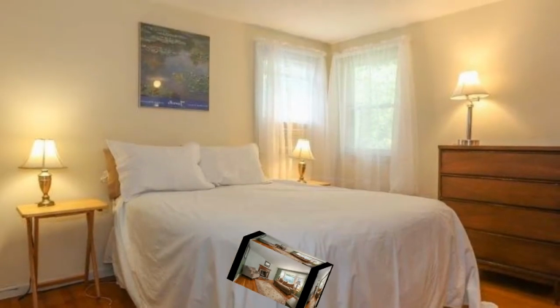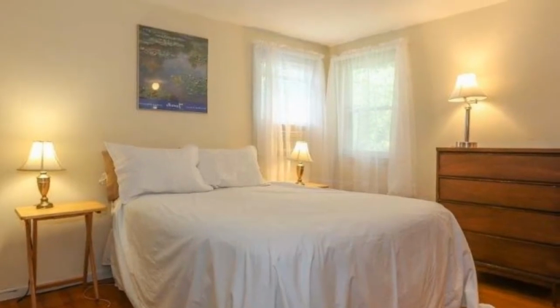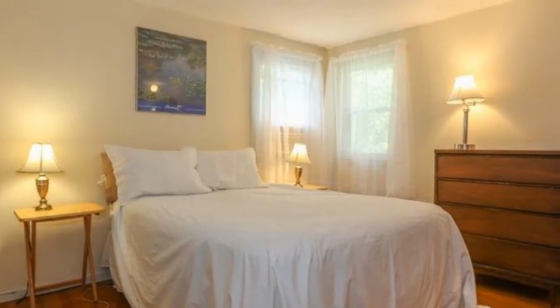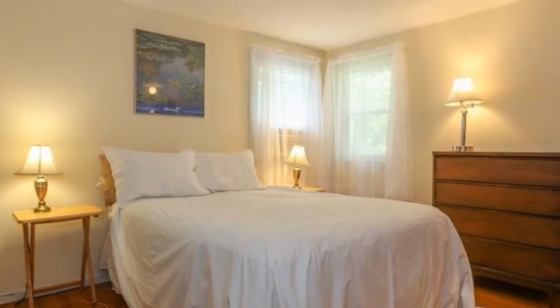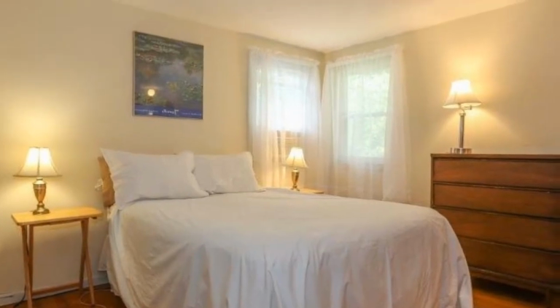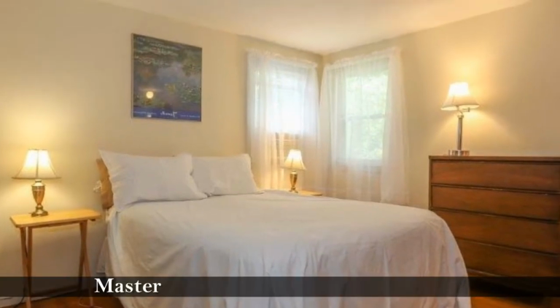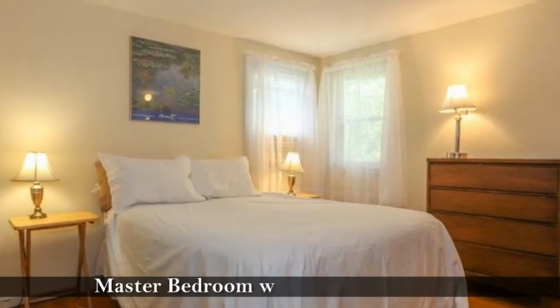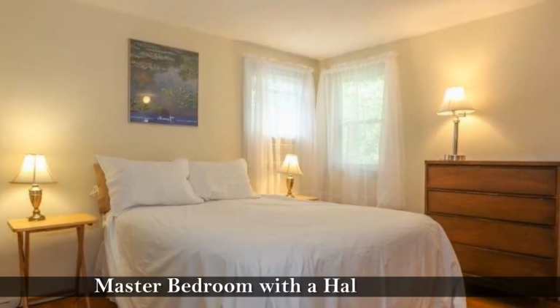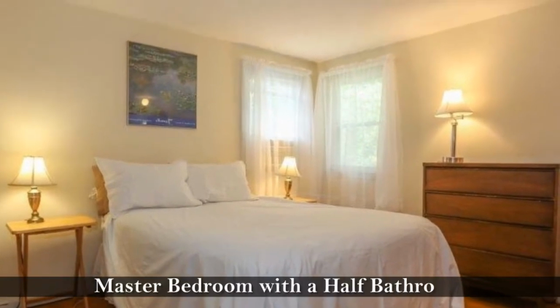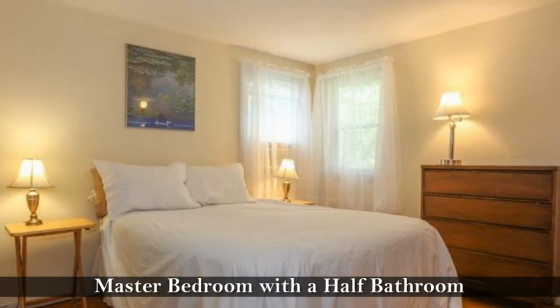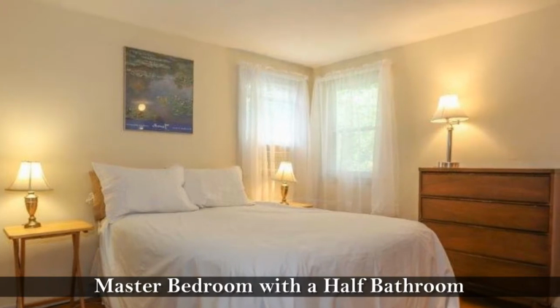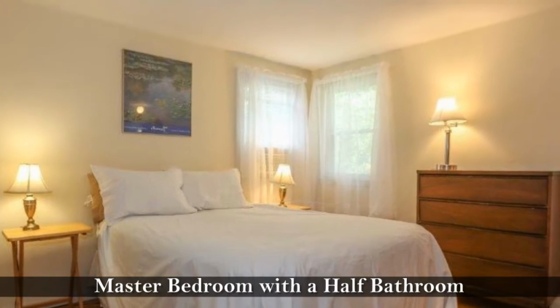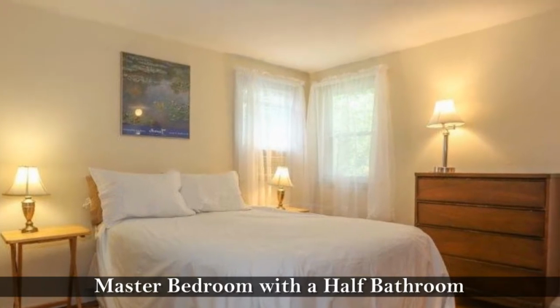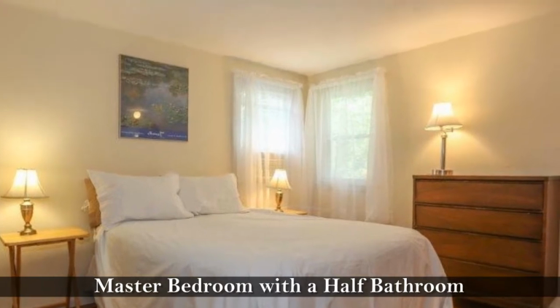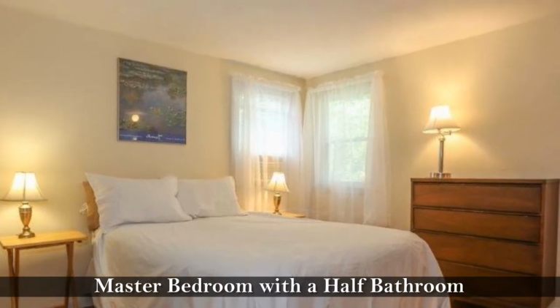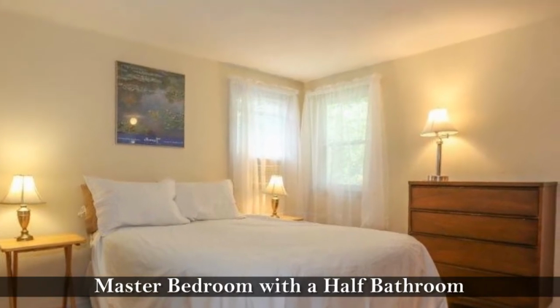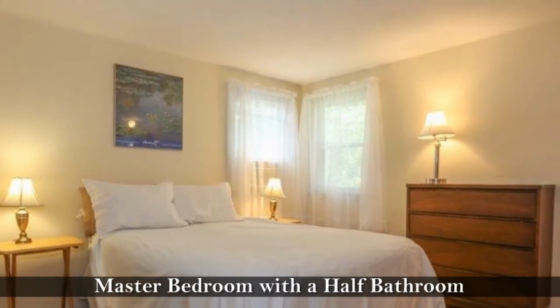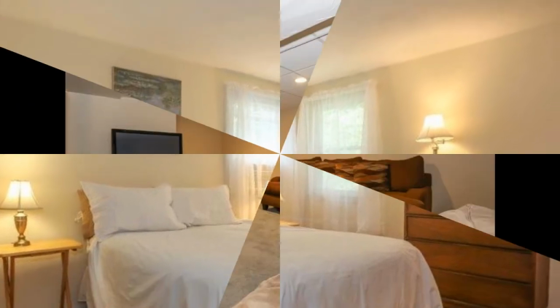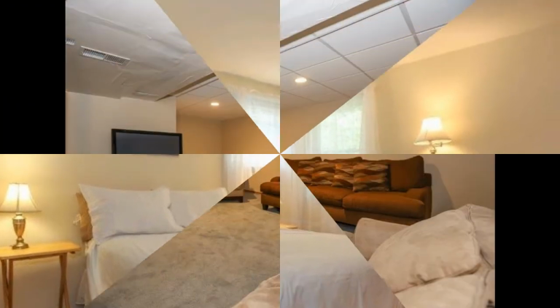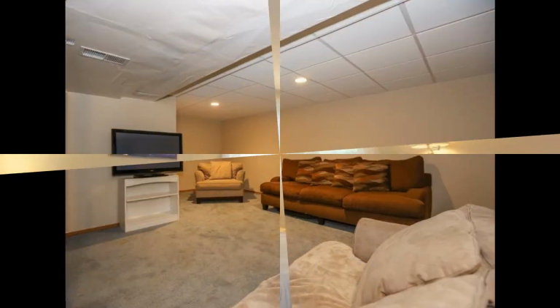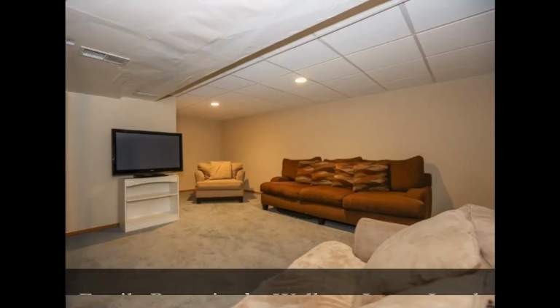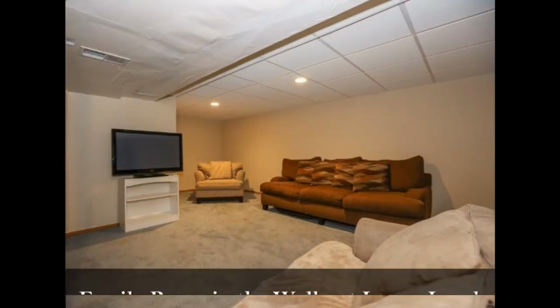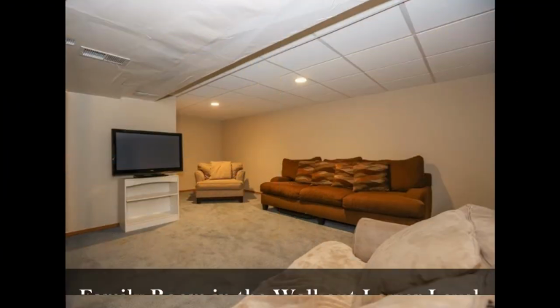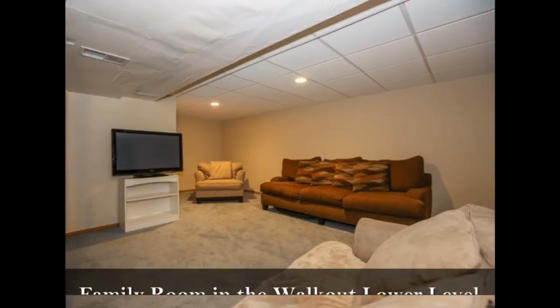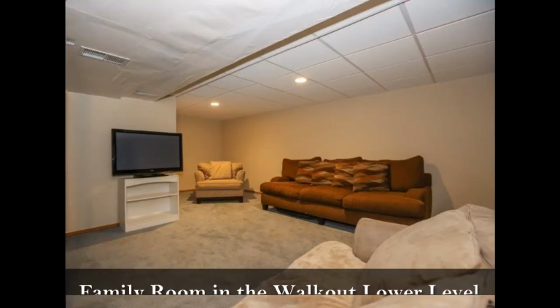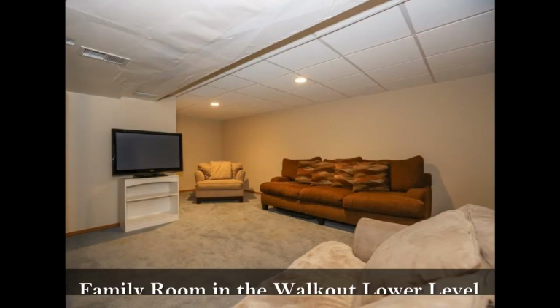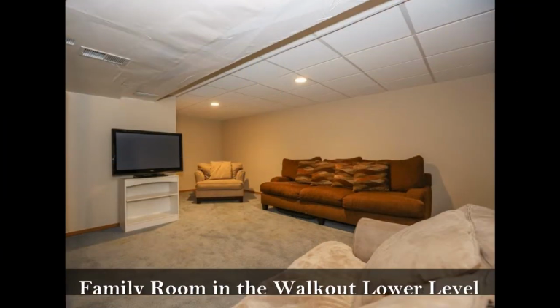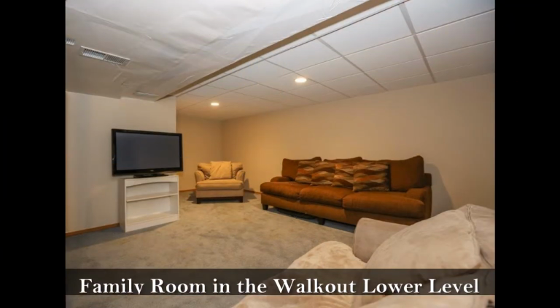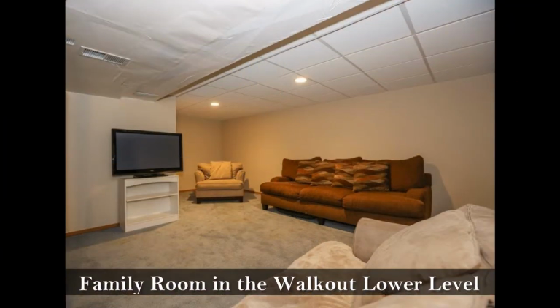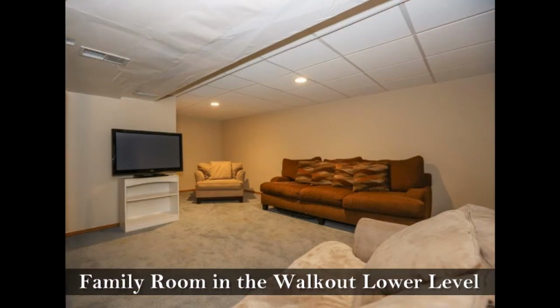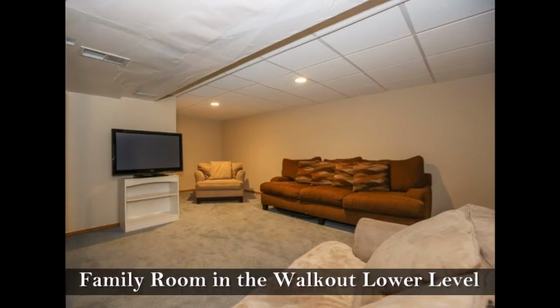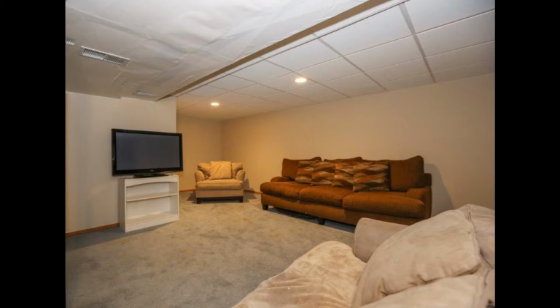Turn in for the night in this master bedroom with a half bathroom, or enjoy time in this family room in the walkout lower level.